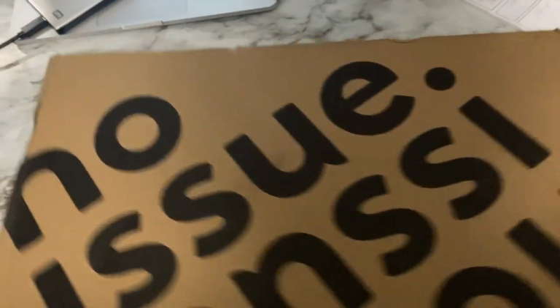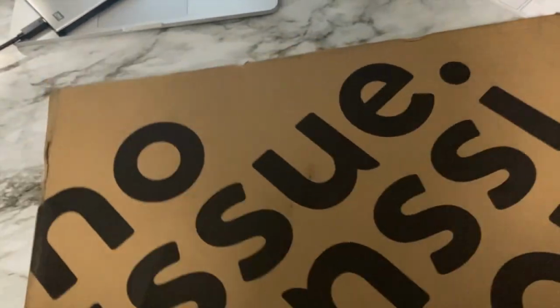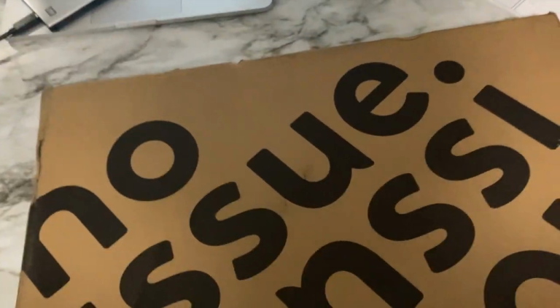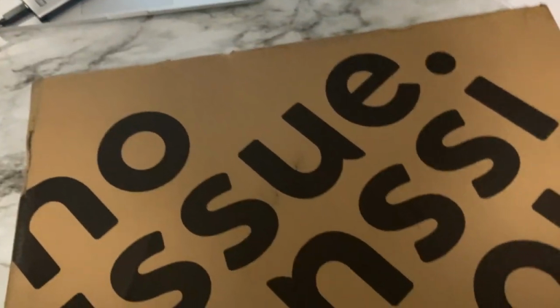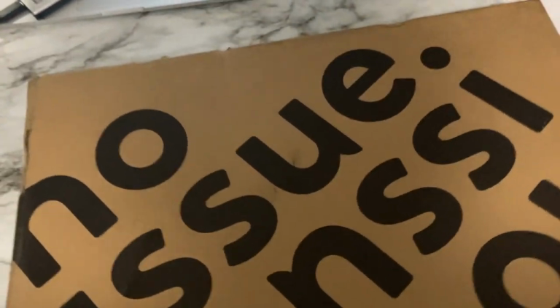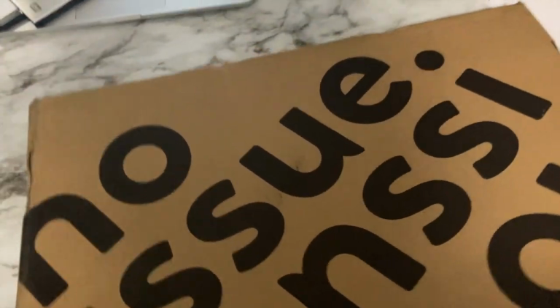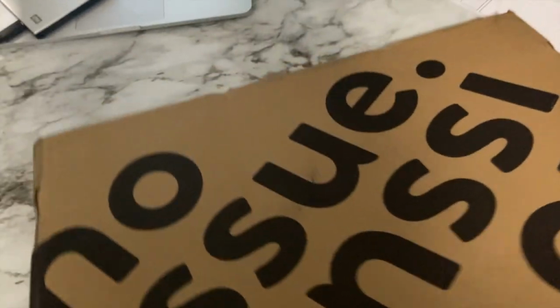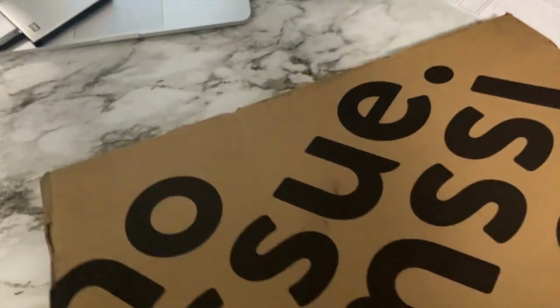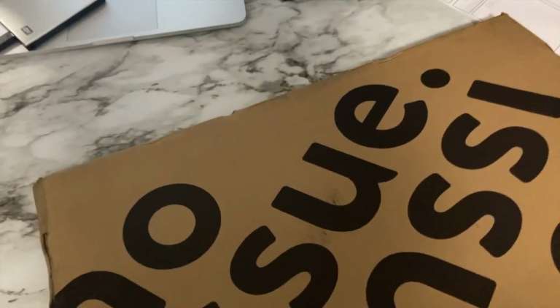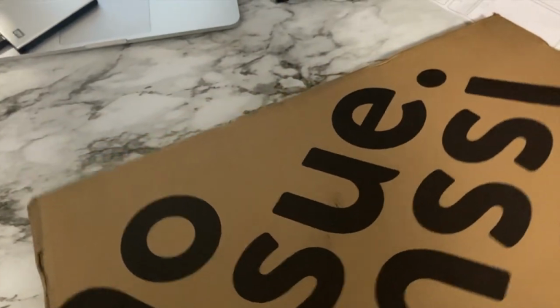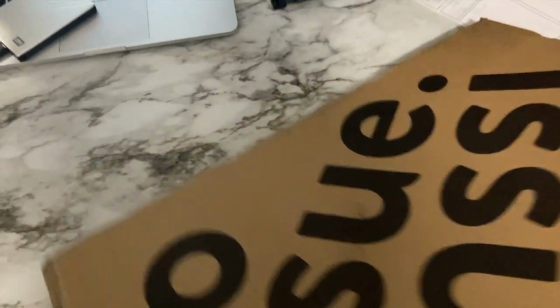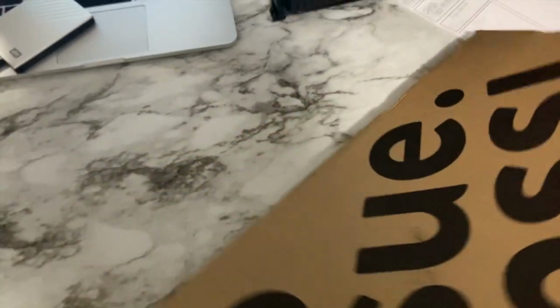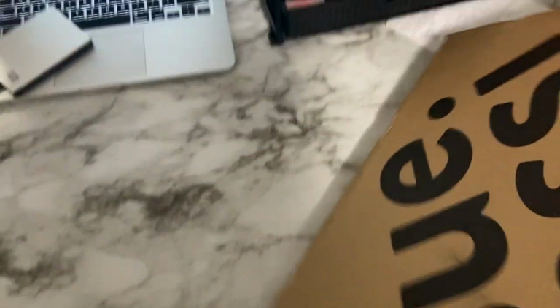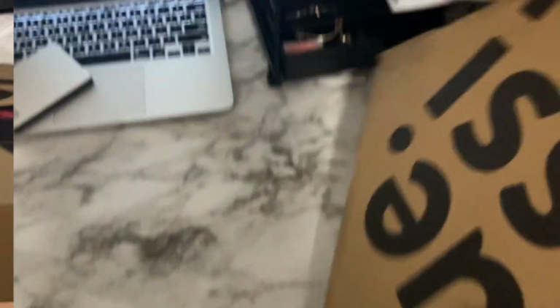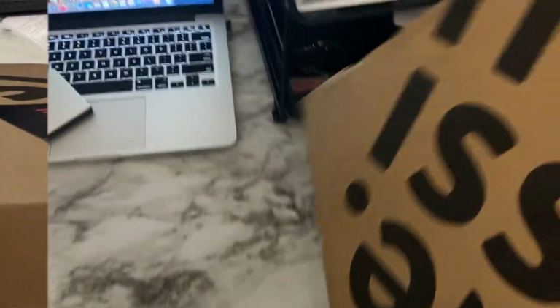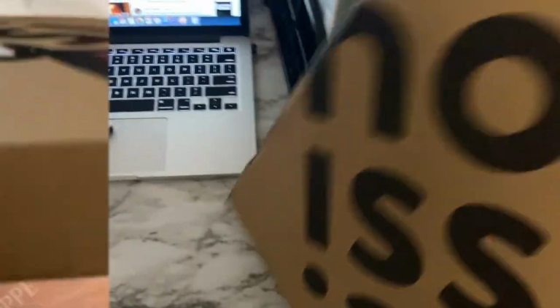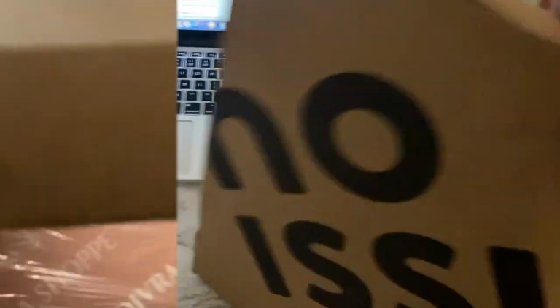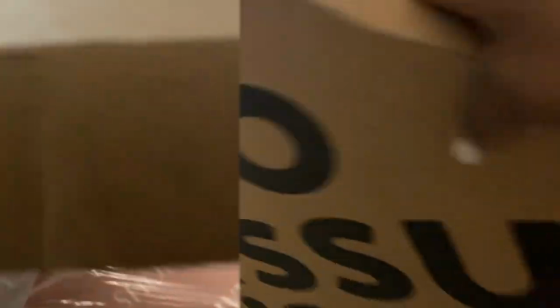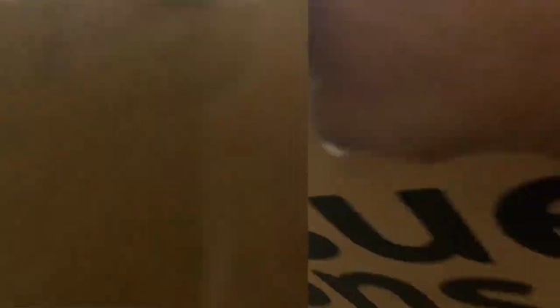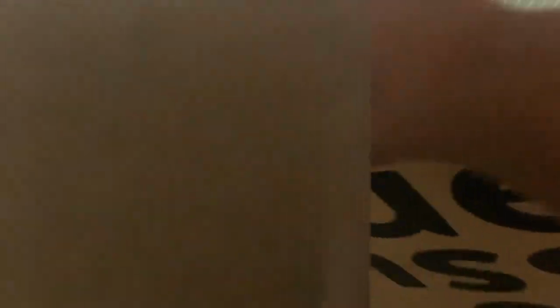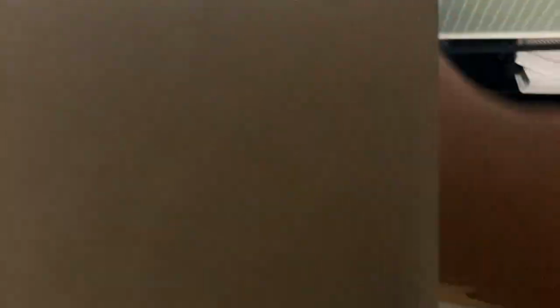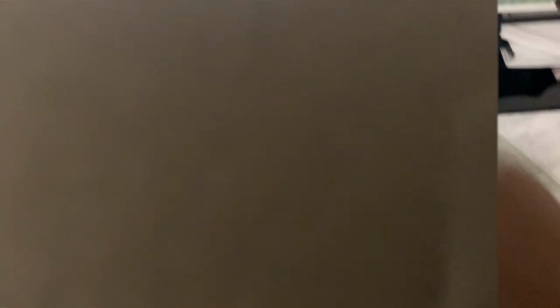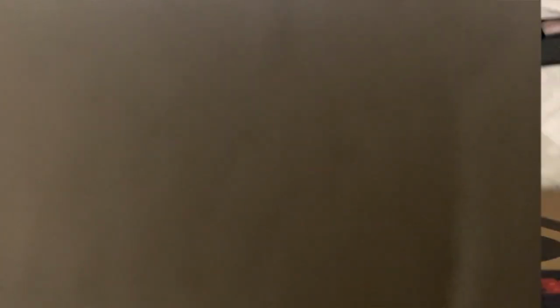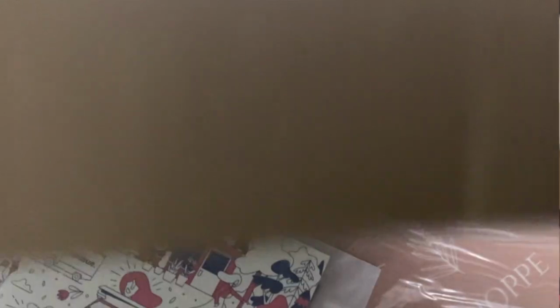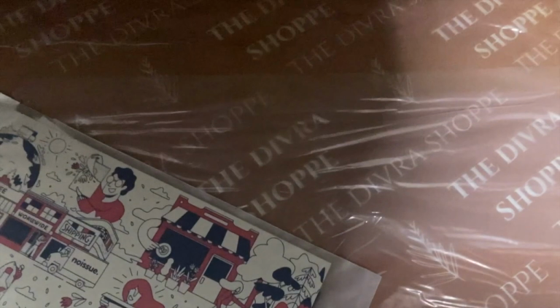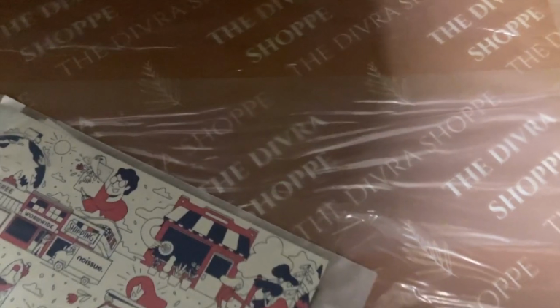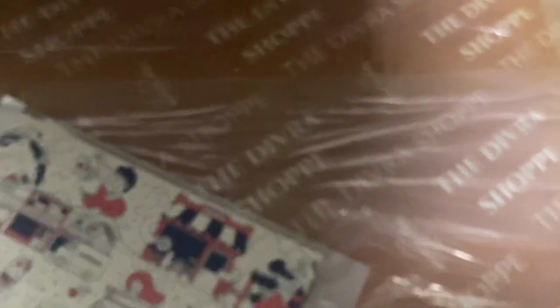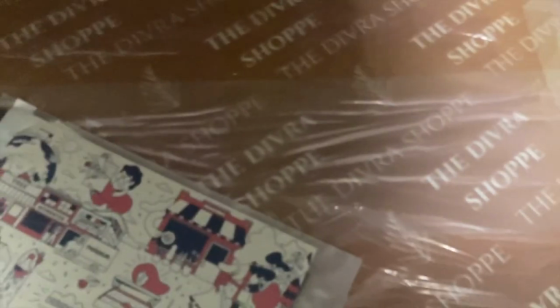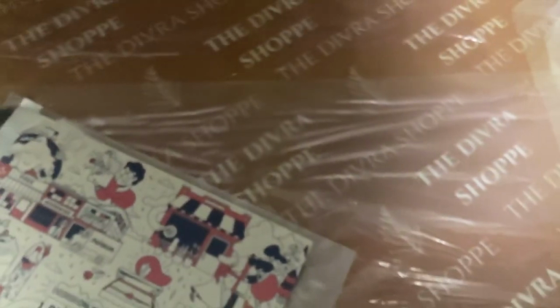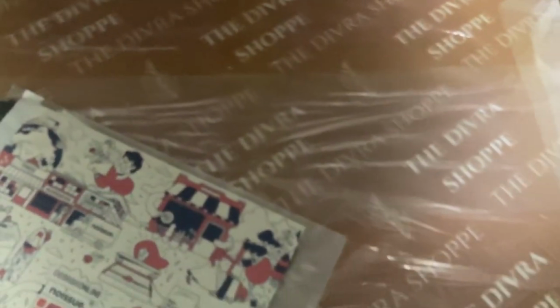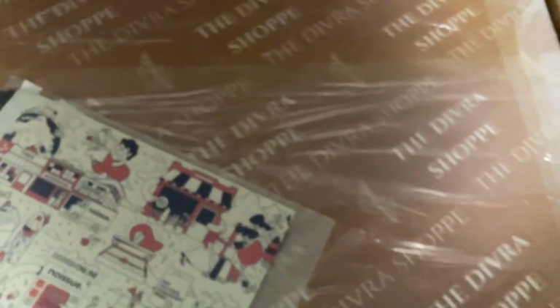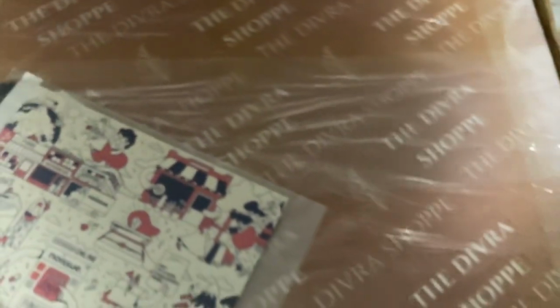It came in today, so that's why my camera is not even set up properly. I was too excited.